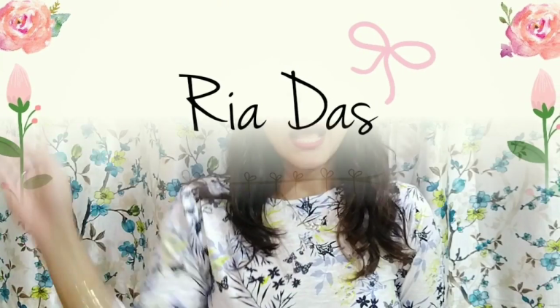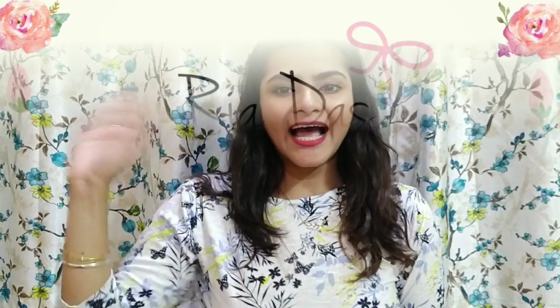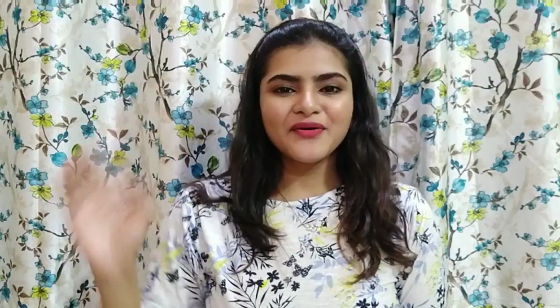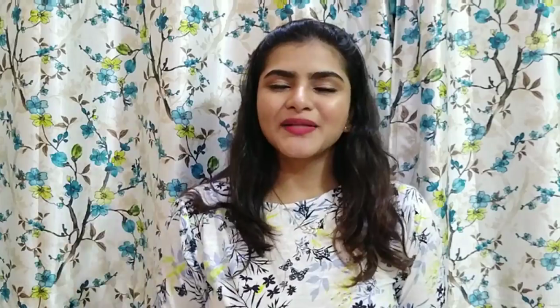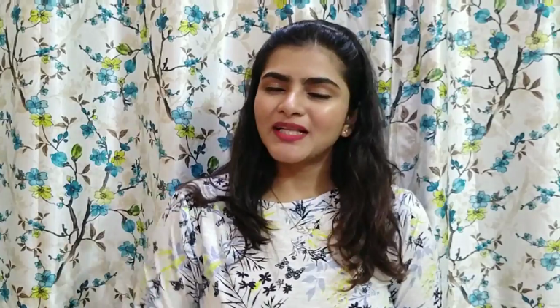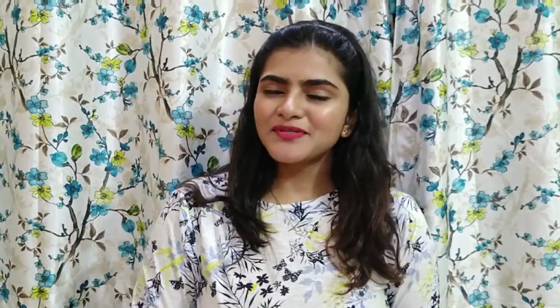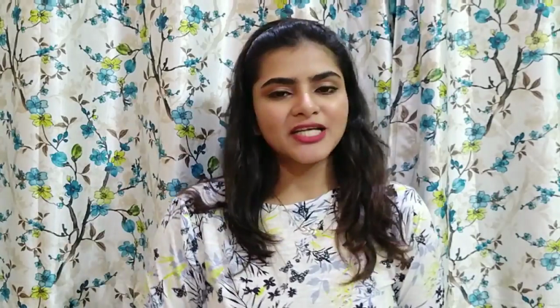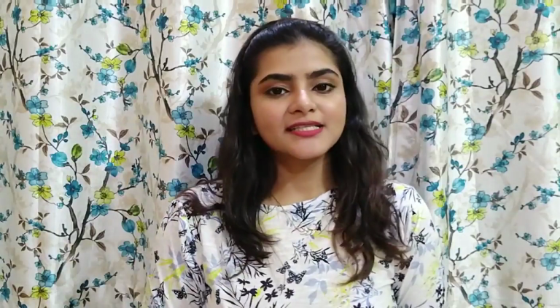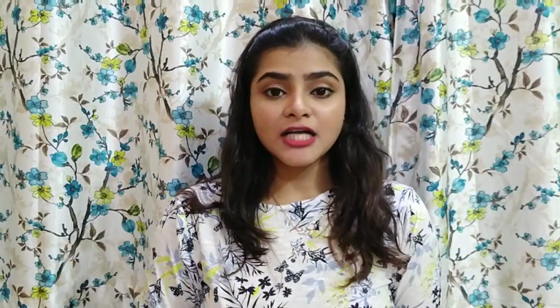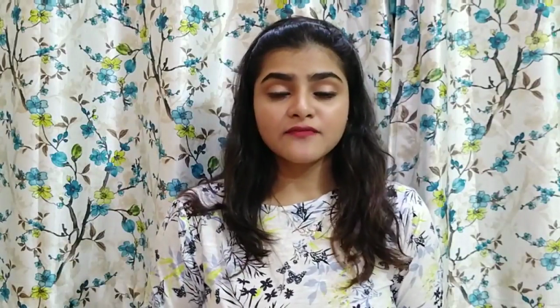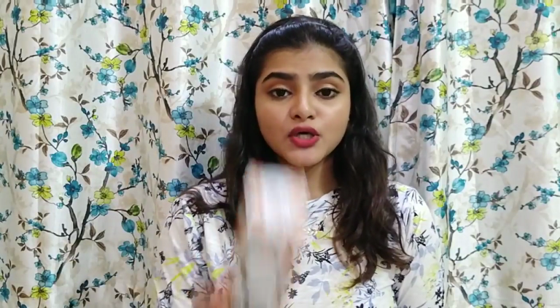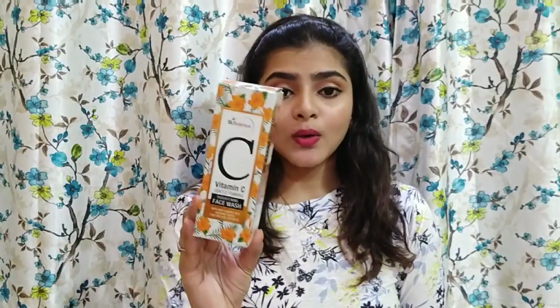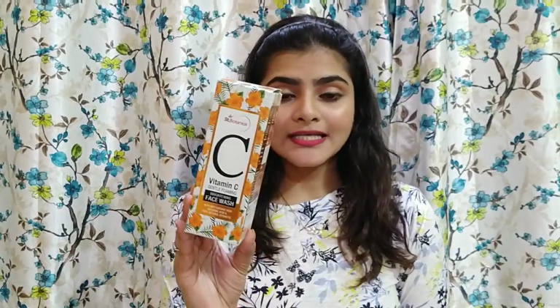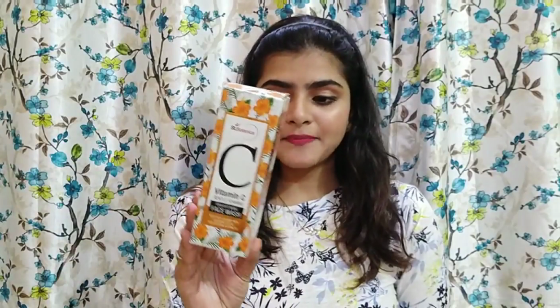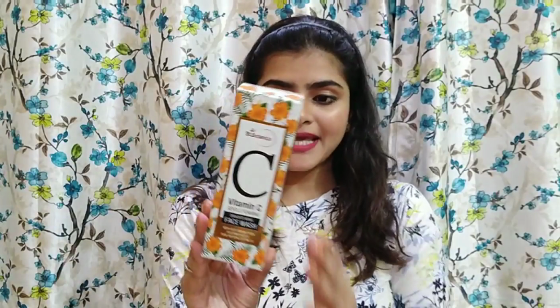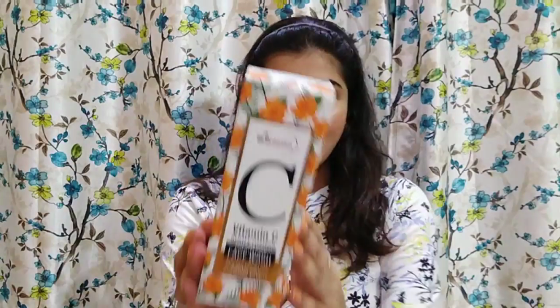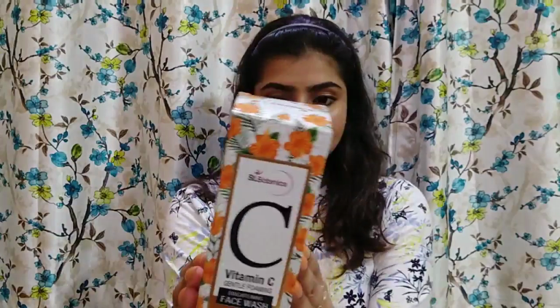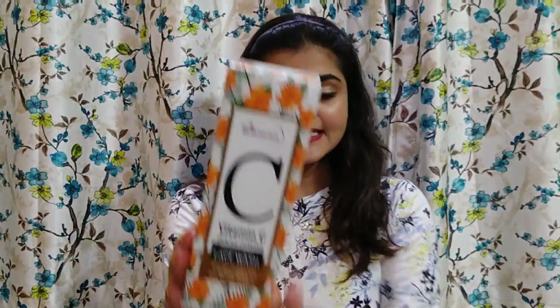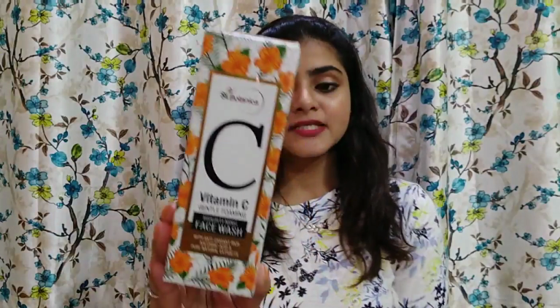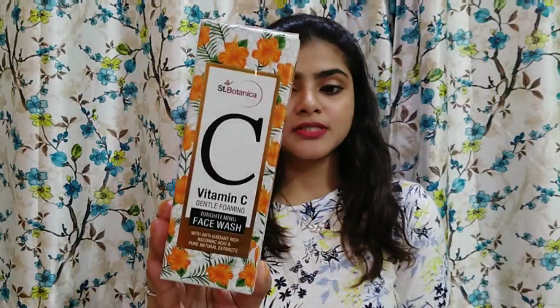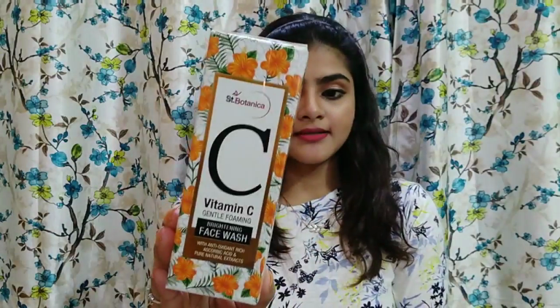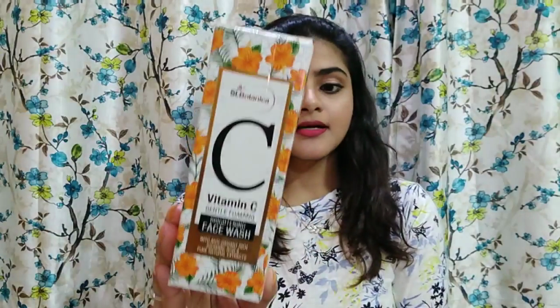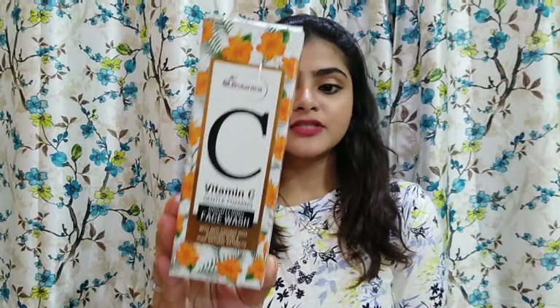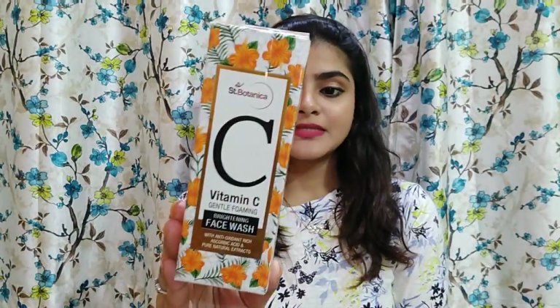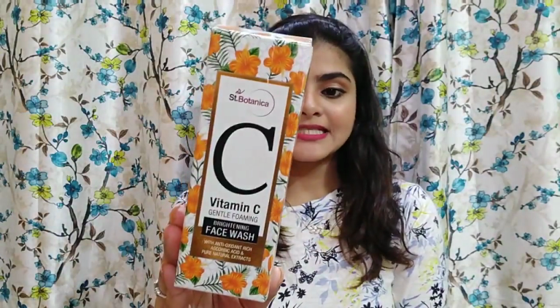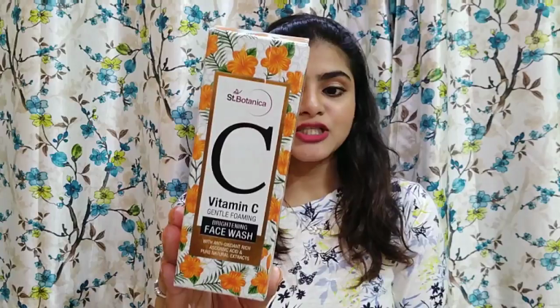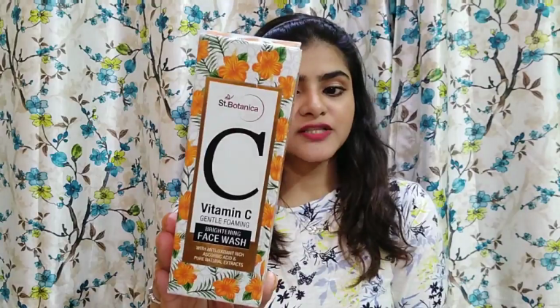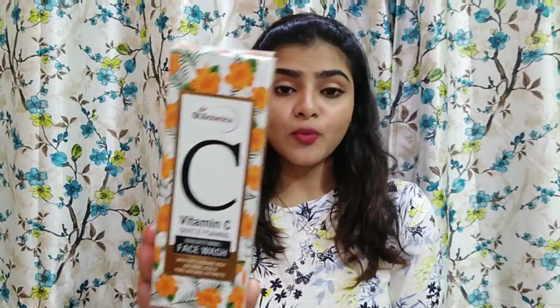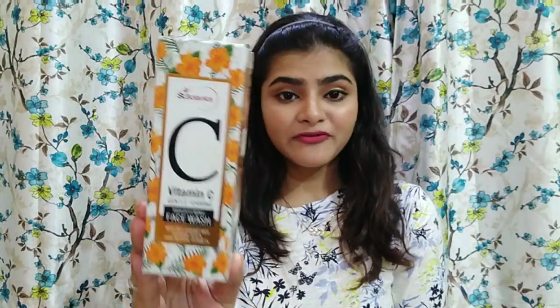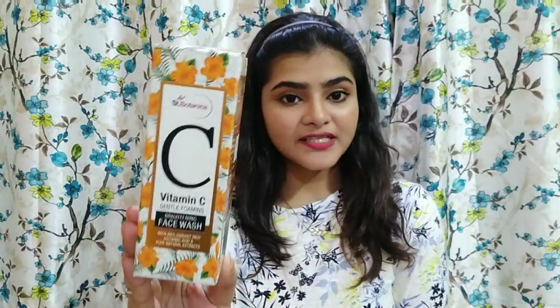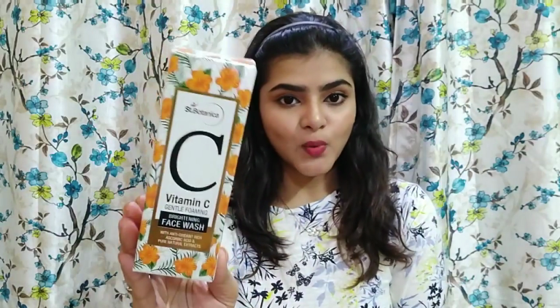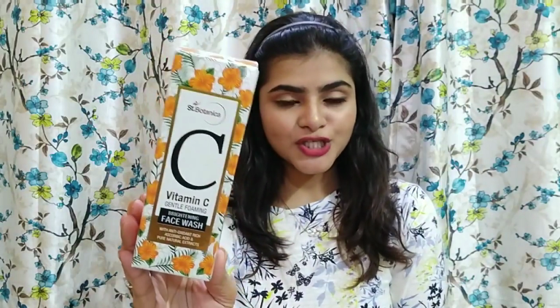Hi everyone and welcome to my channel. Today's video will be on the Saint Botanica Vitamin C Gentle Foaming Face Wash.